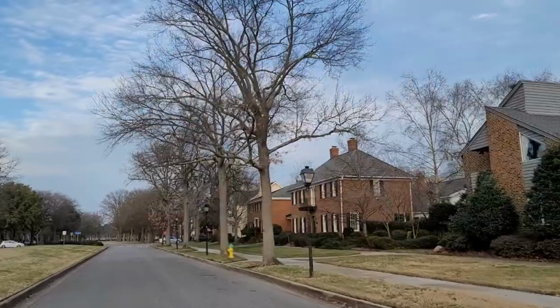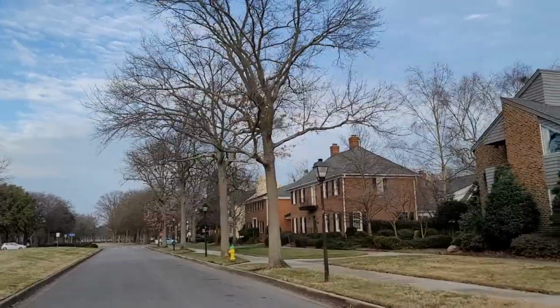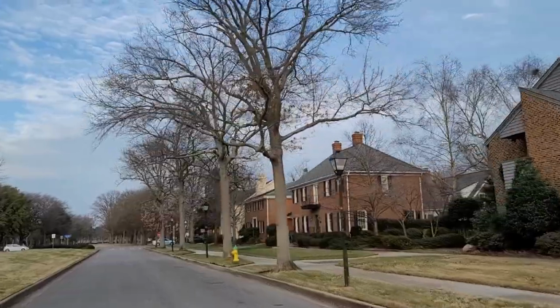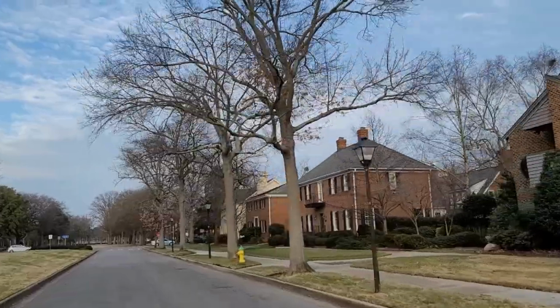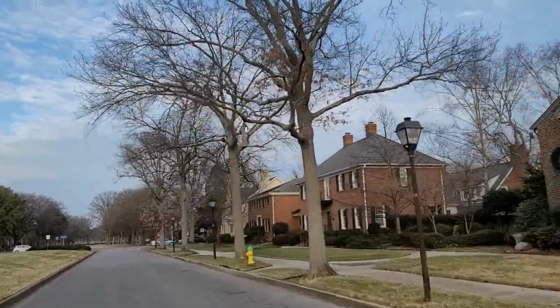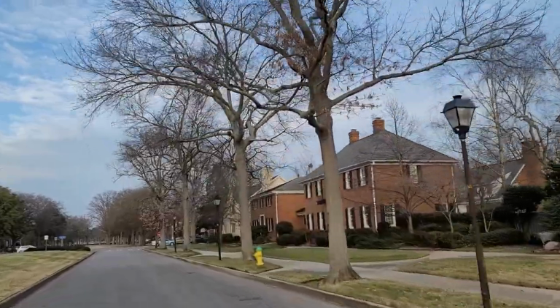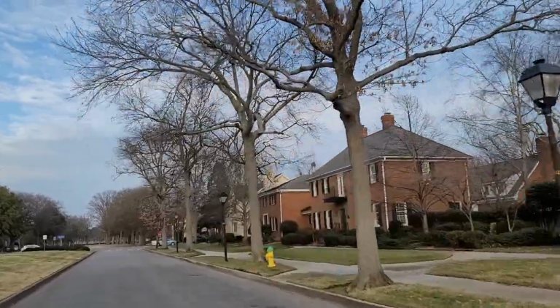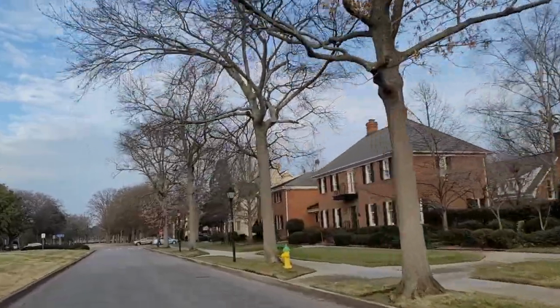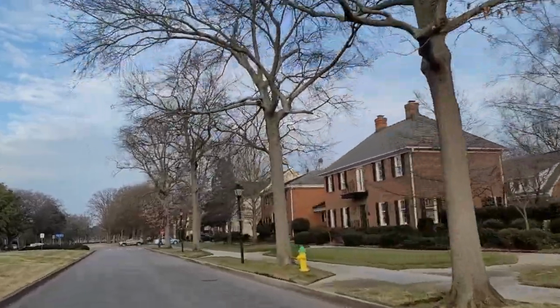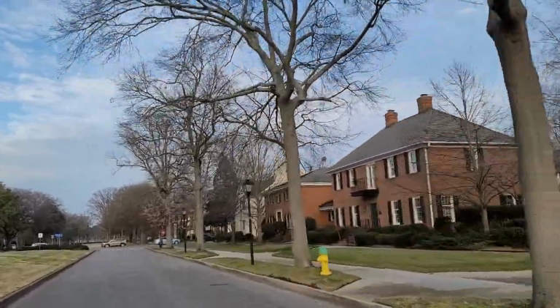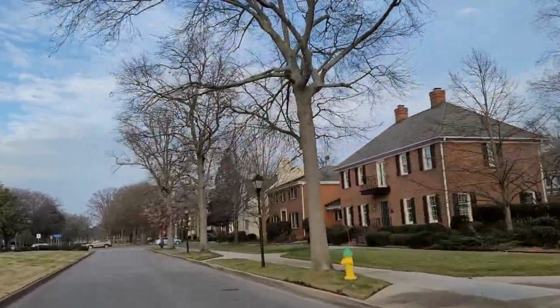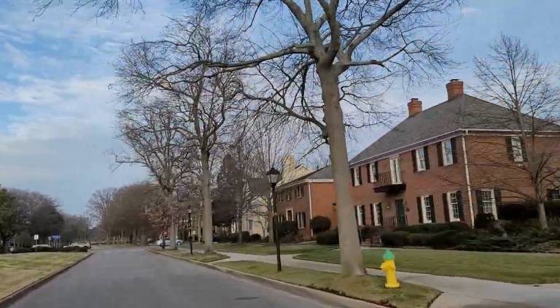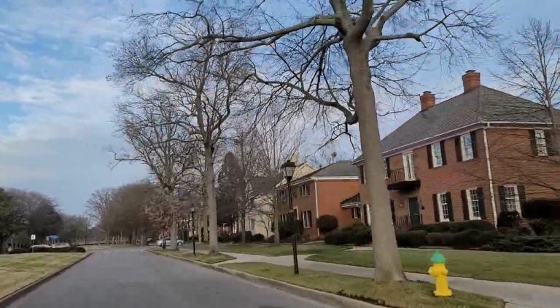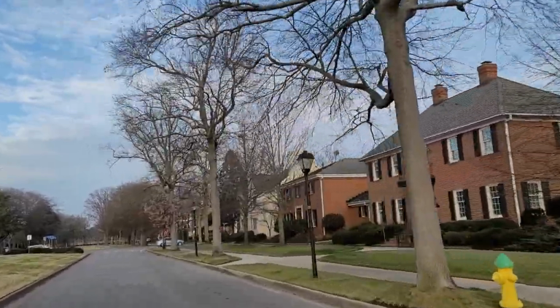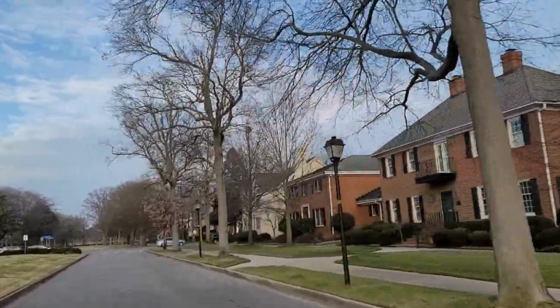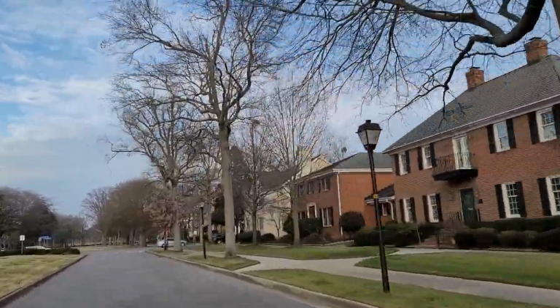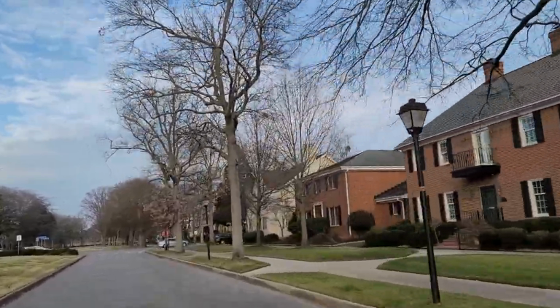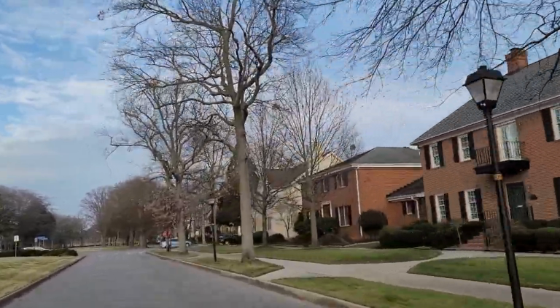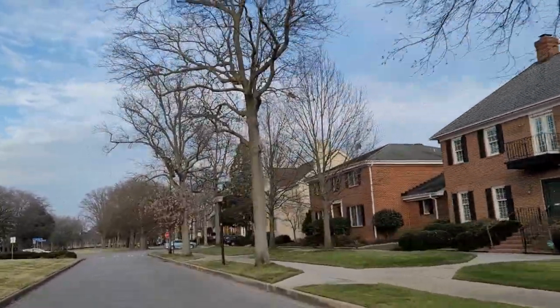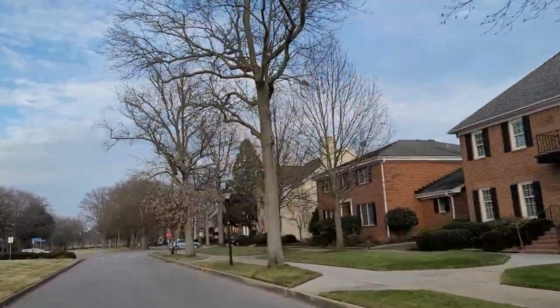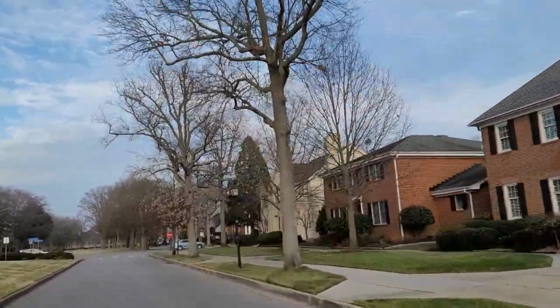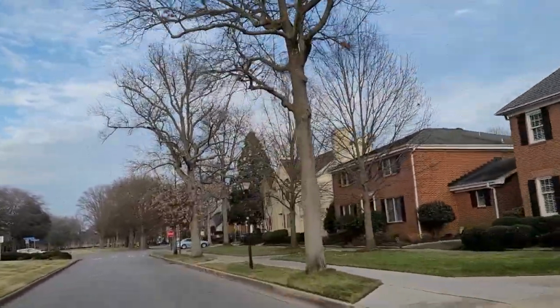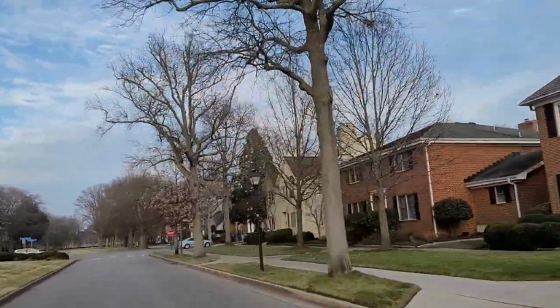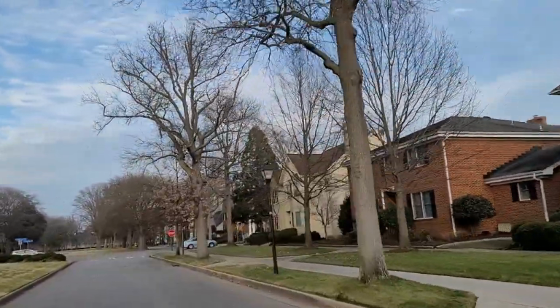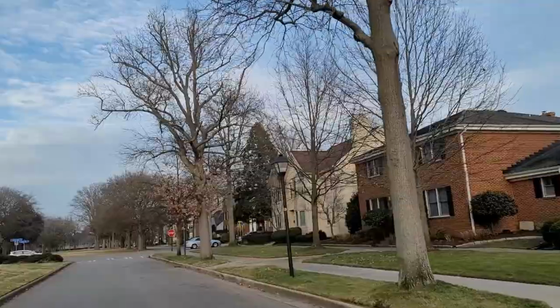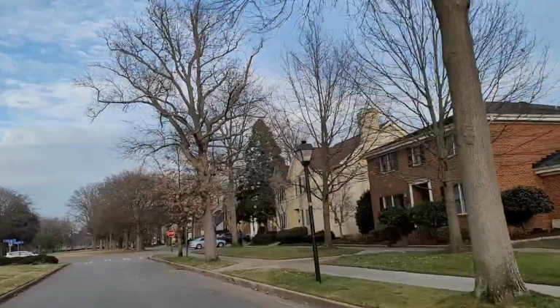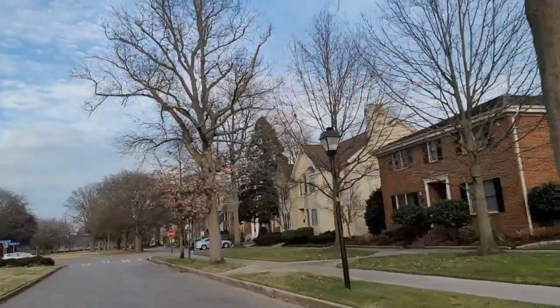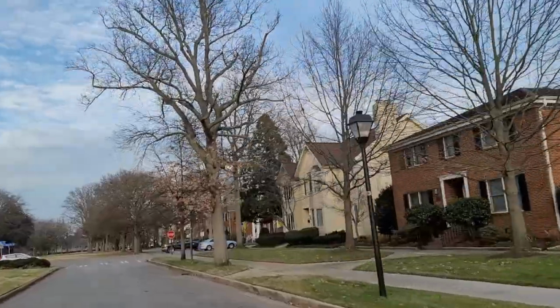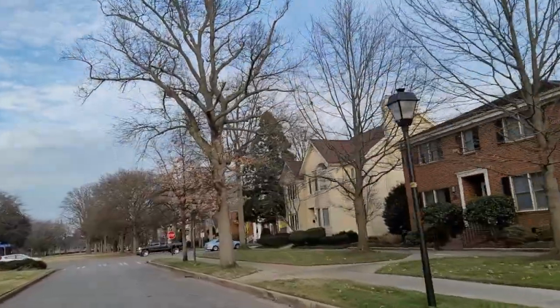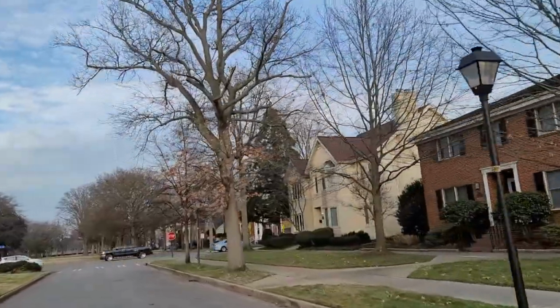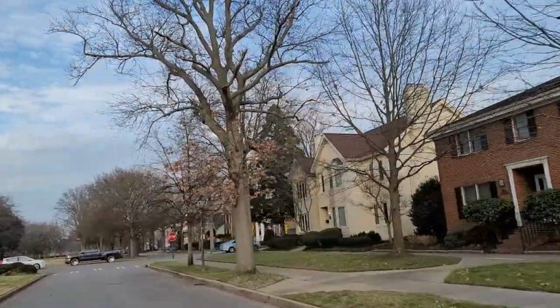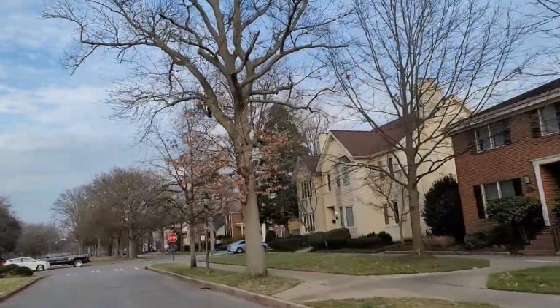So in today's video, we're going to talk about my top six neighborhoods to buy and live in in Norfolk, Virginia in 2023.